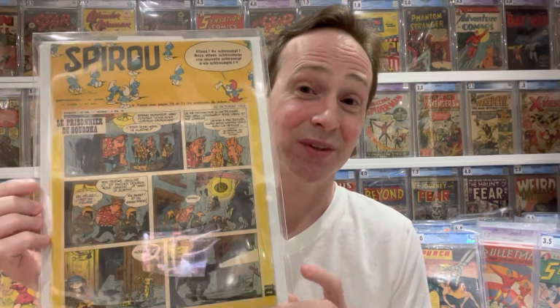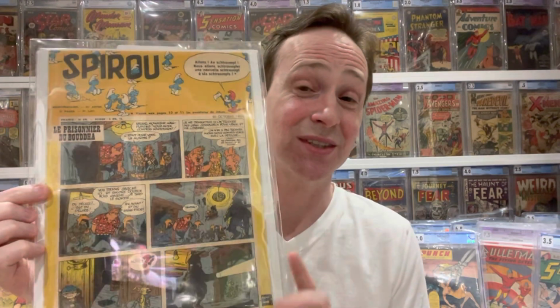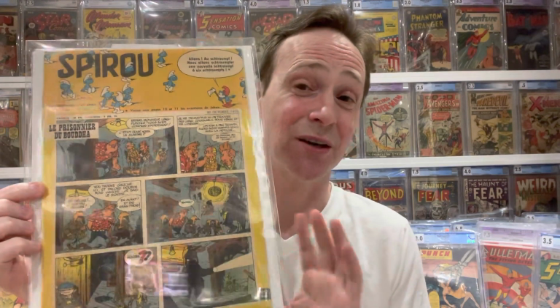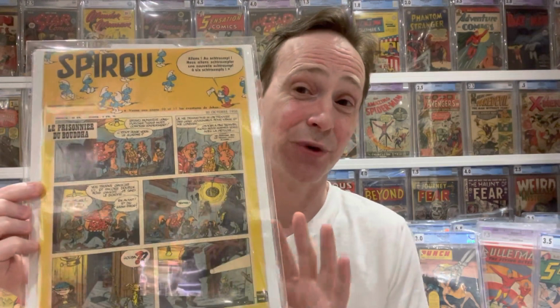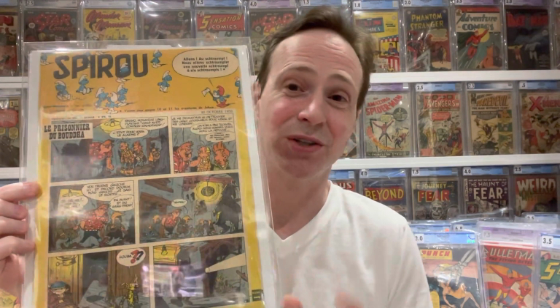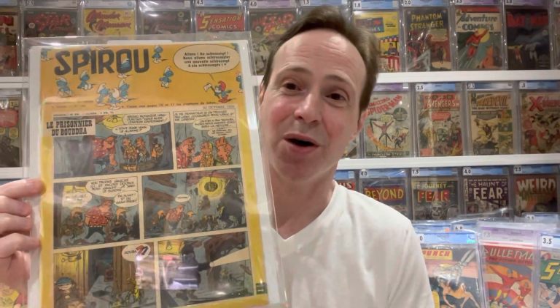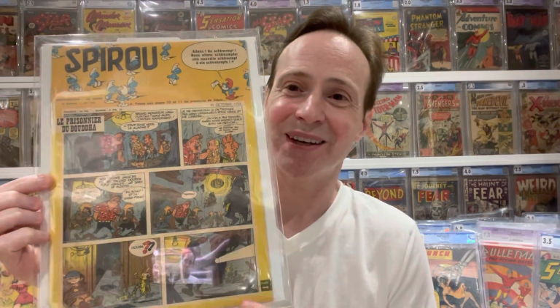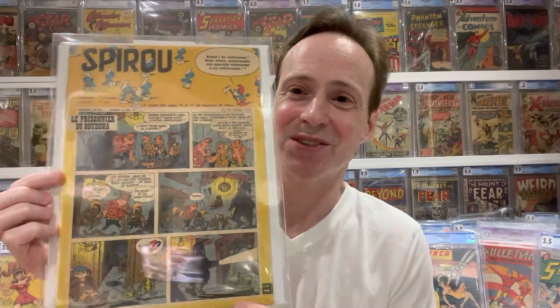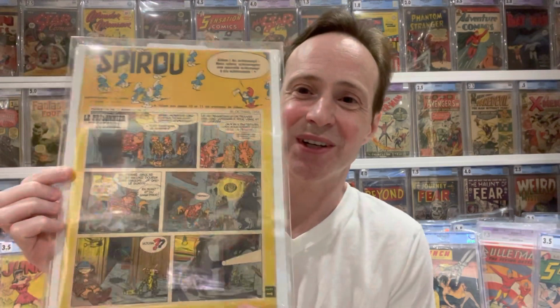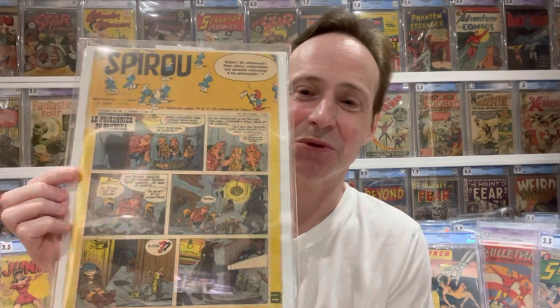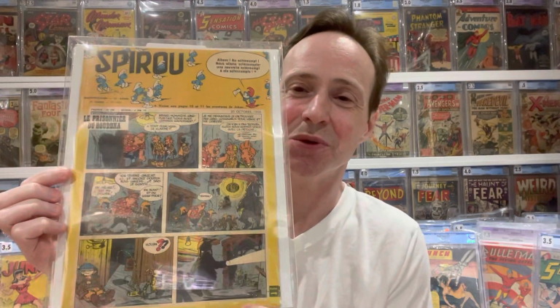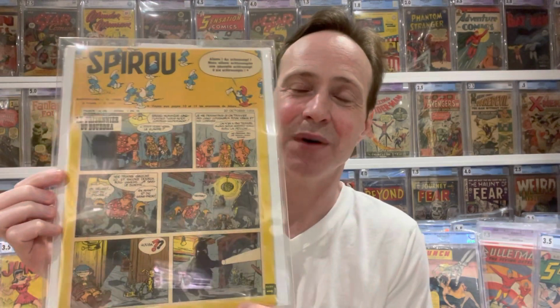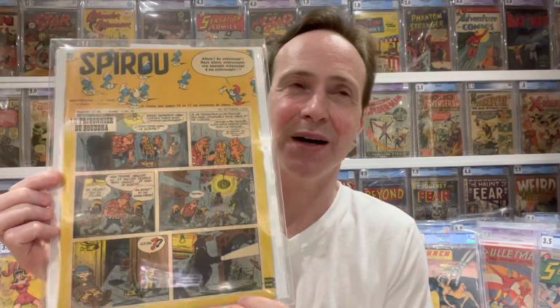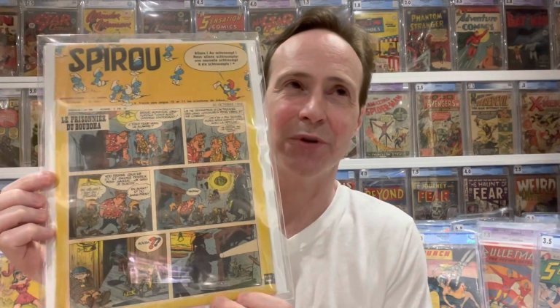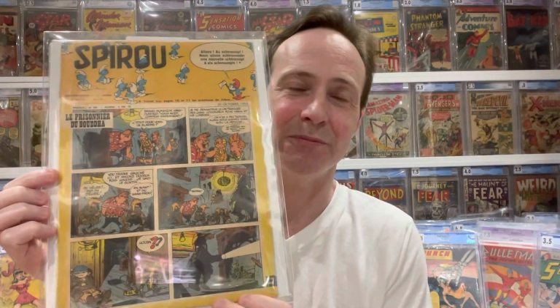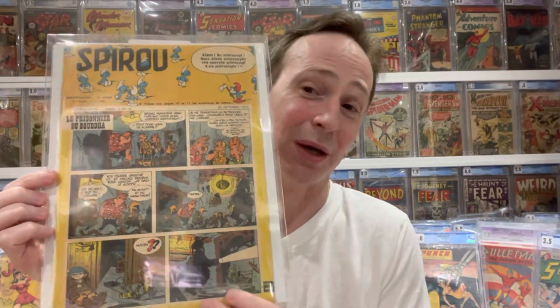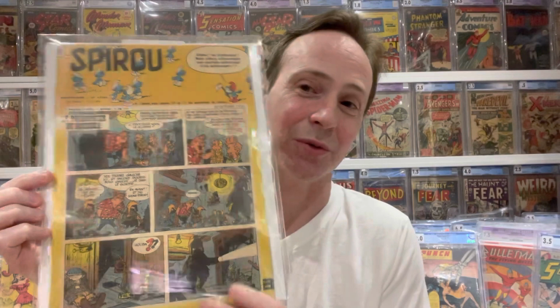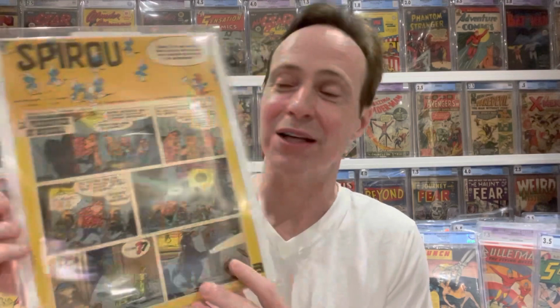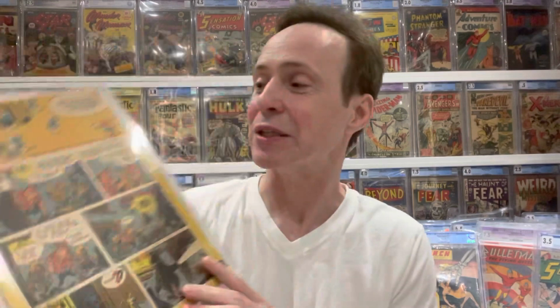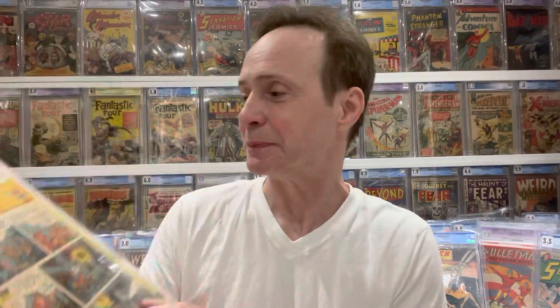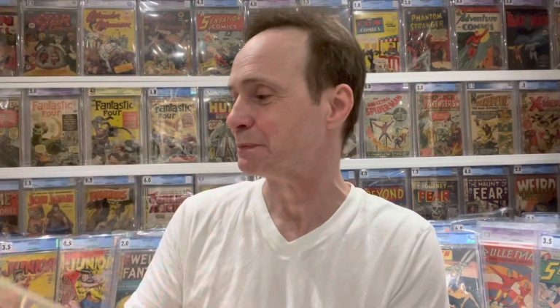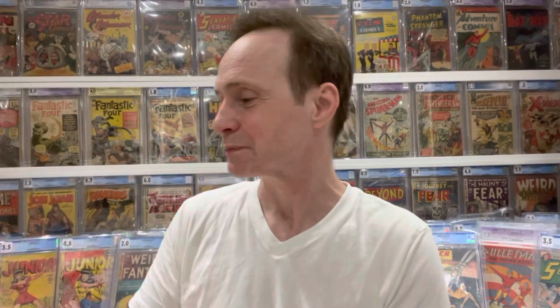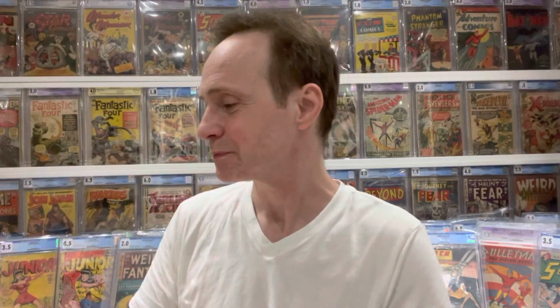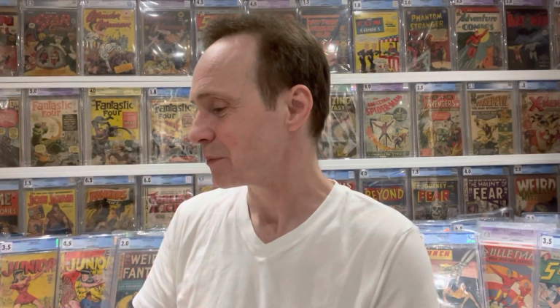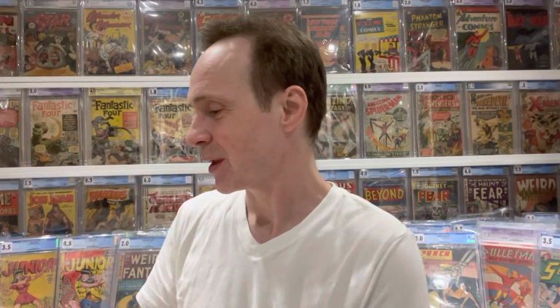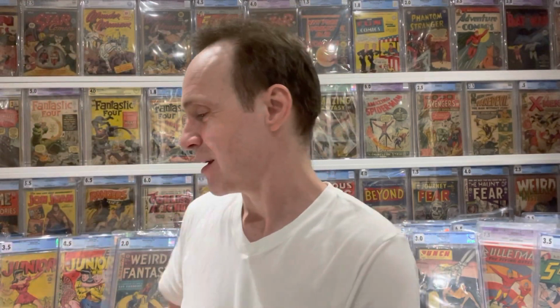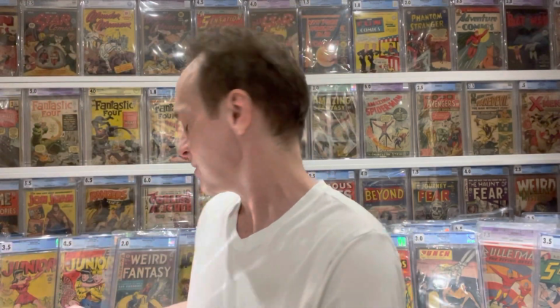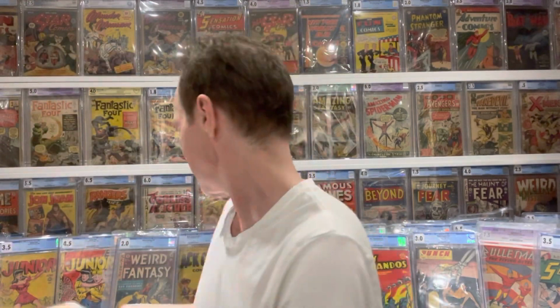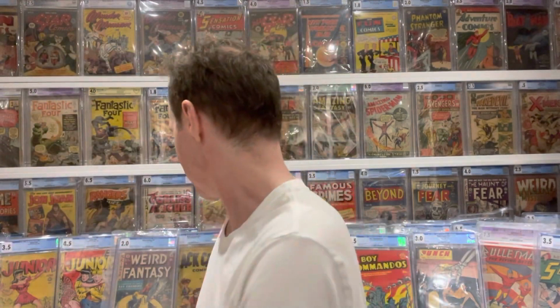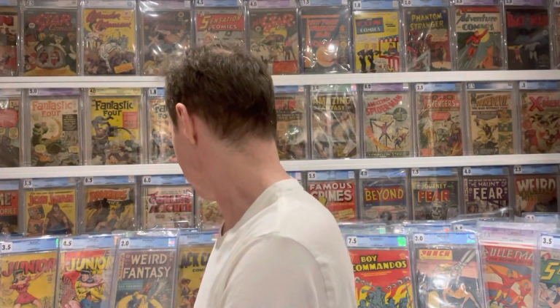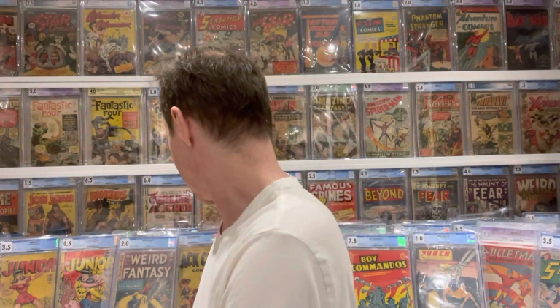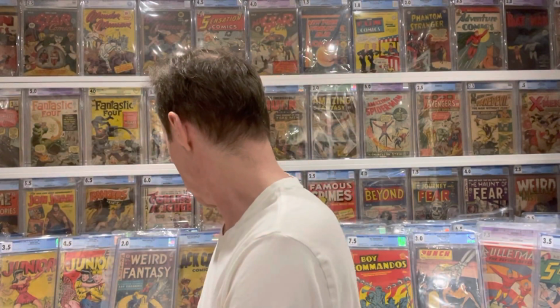No Brainy Smurf, but lots of cool Smurfs, and no Smurfette — she appeared much later. So this is a very cool first cover appearance of the Smurfs in Spirou 1072. This is a comic from Belgium, actually. Really cool.